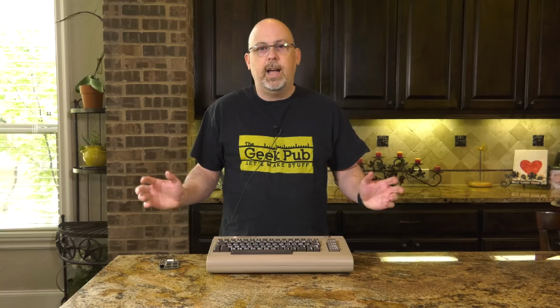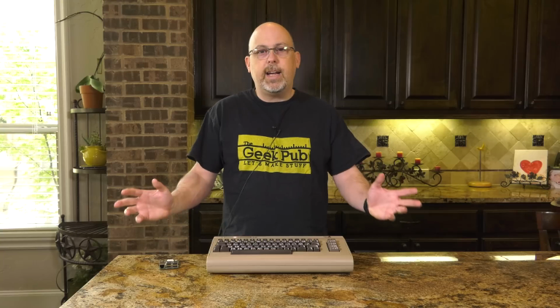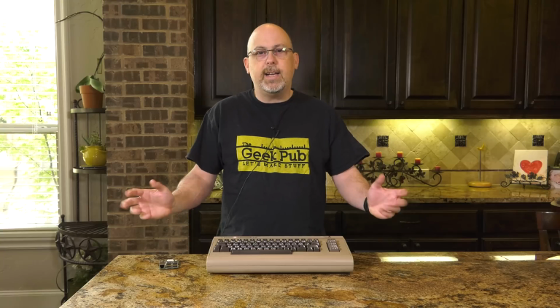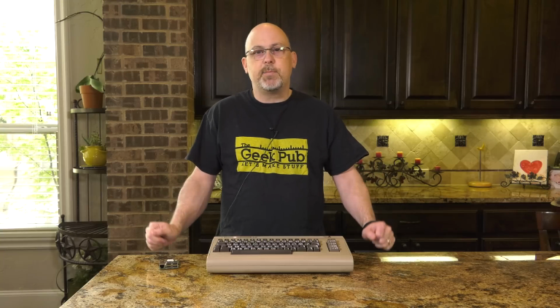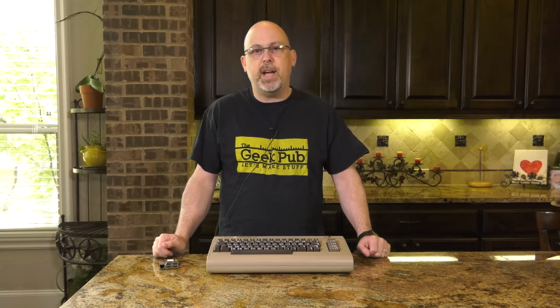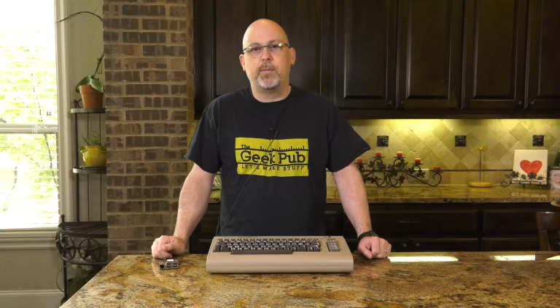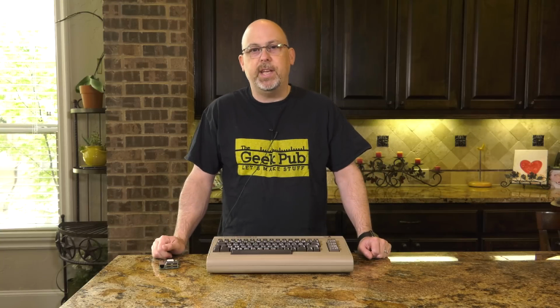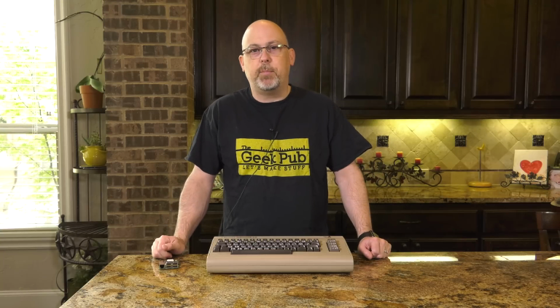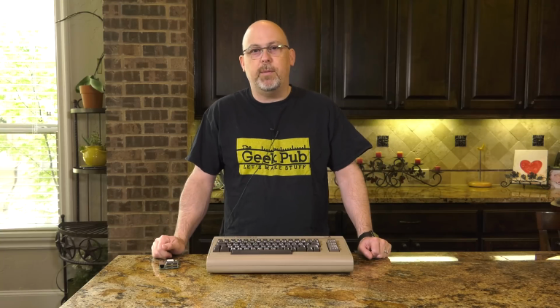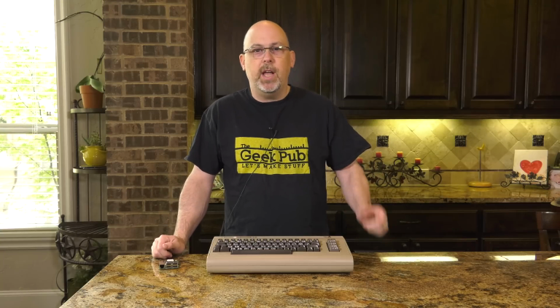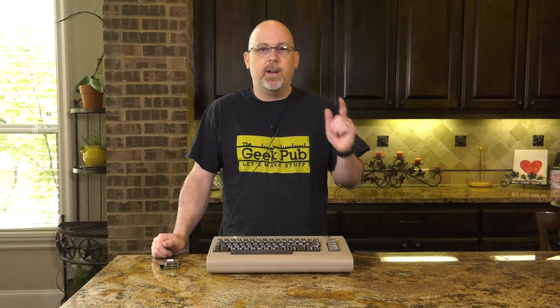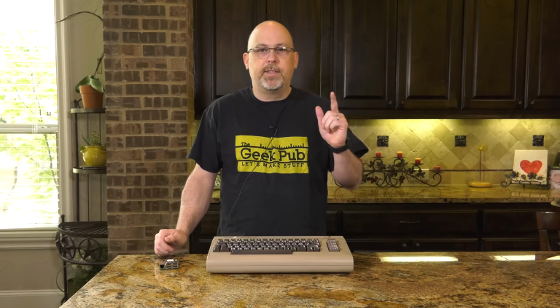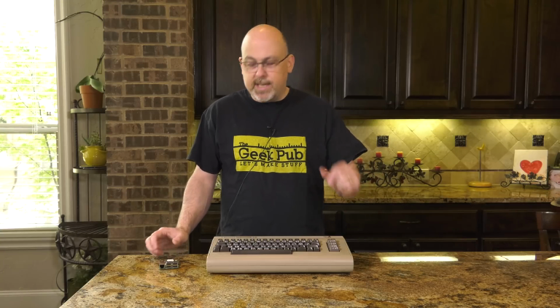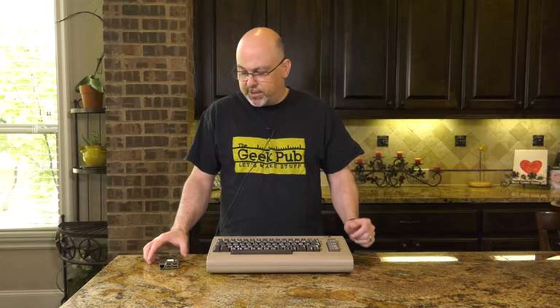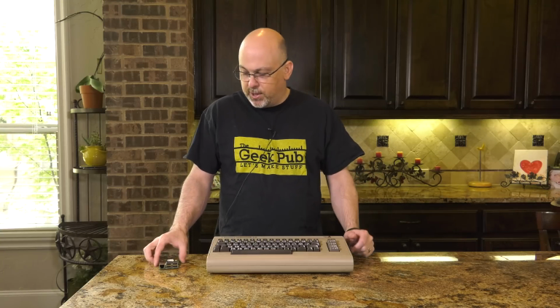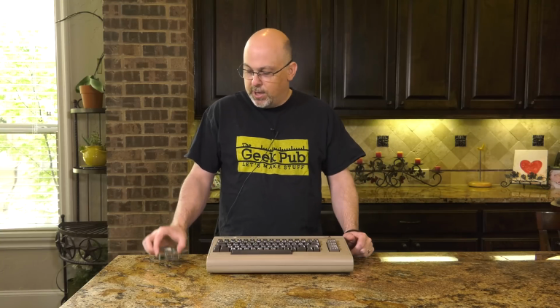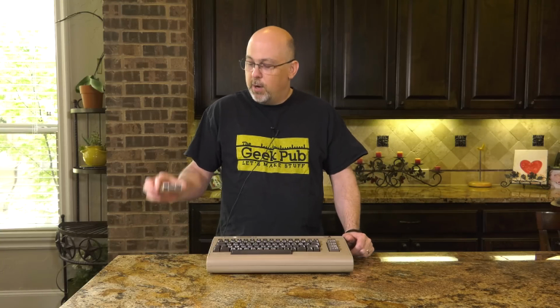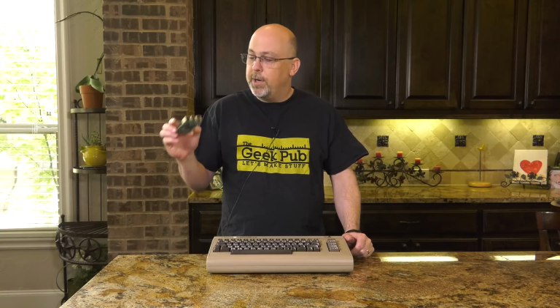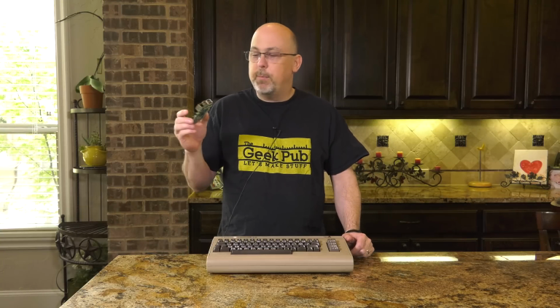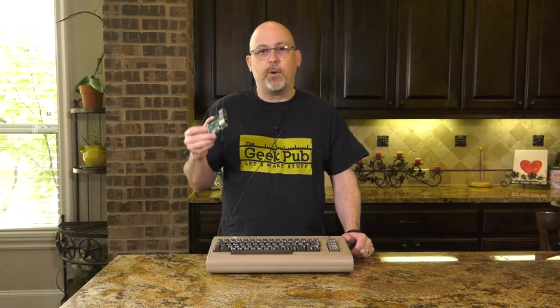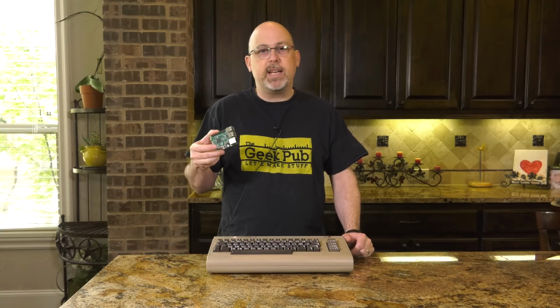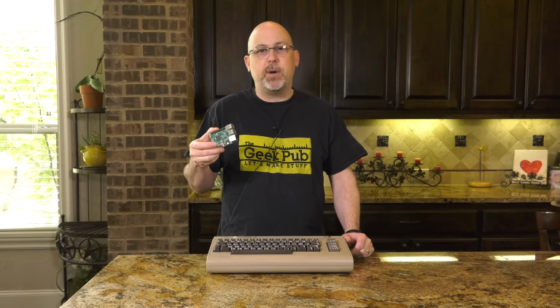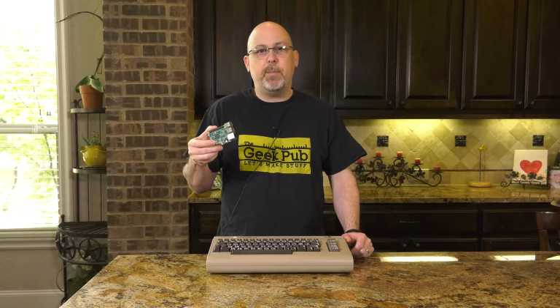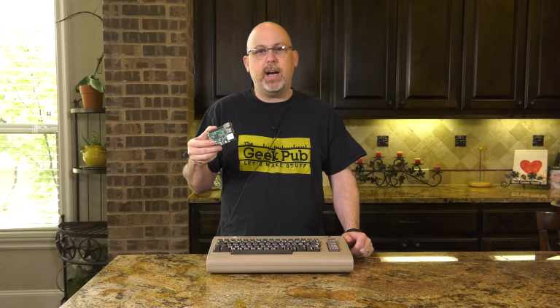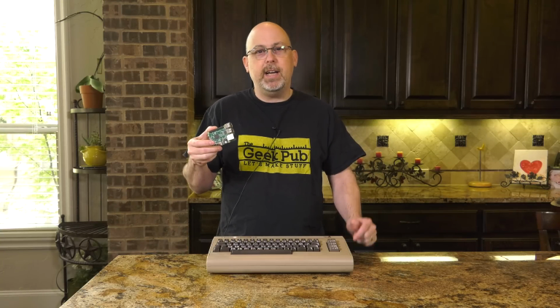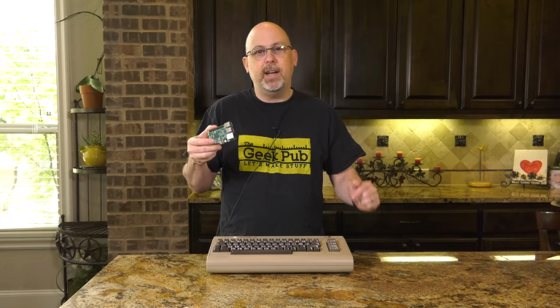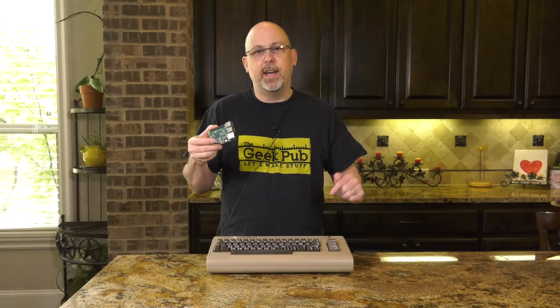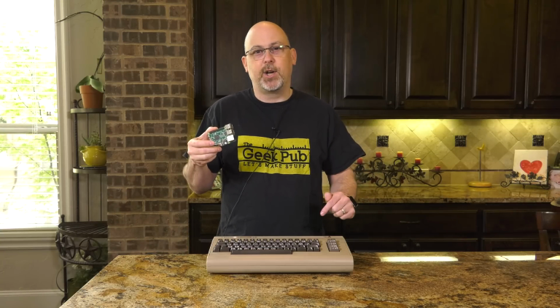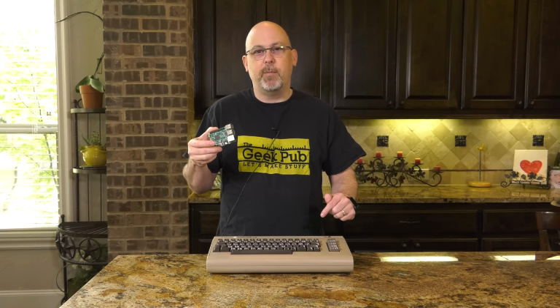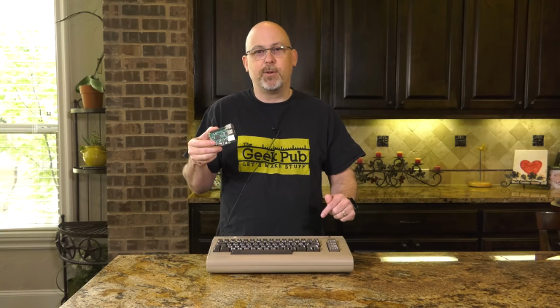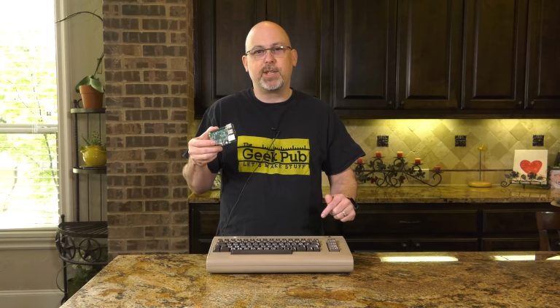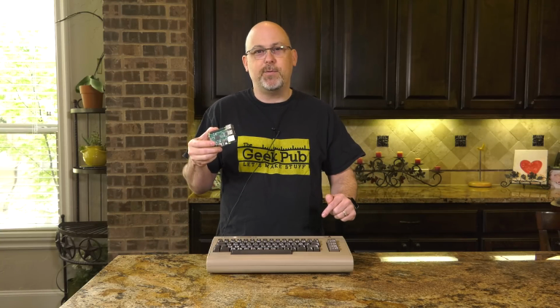Hey guys, it's Mike from the Geek Pub, and on this episode we're going to put a Raspberry Pi in a Commodore 64.